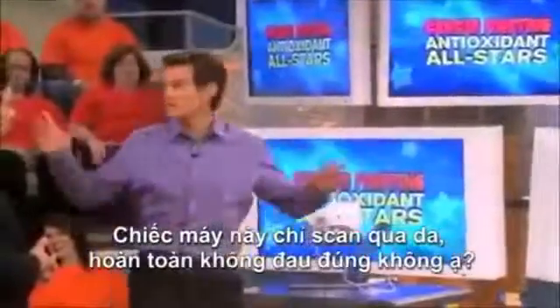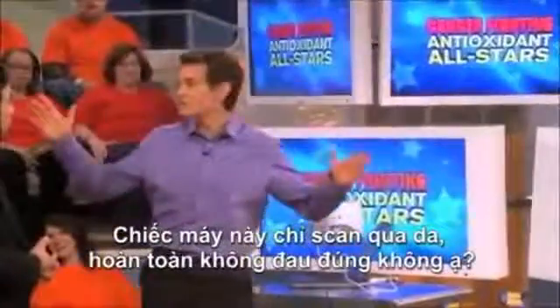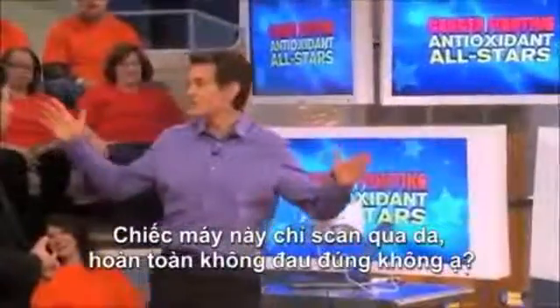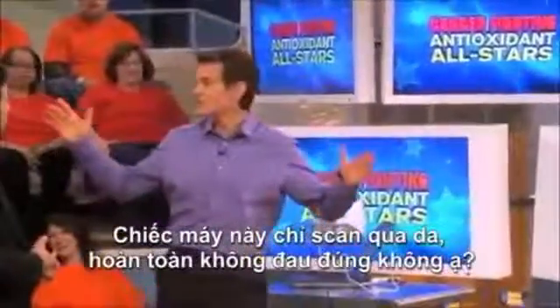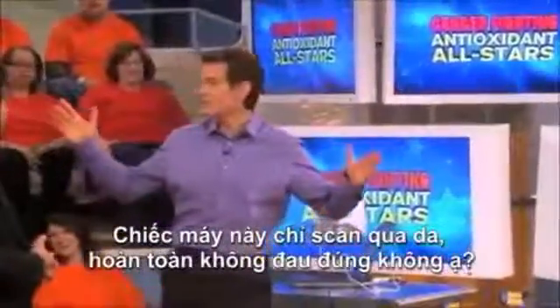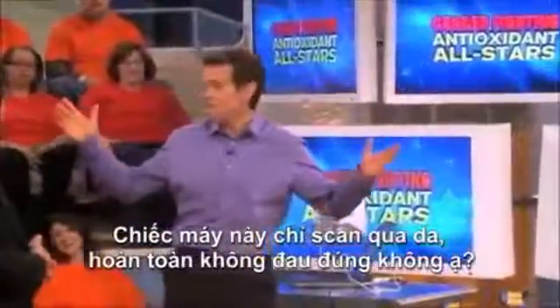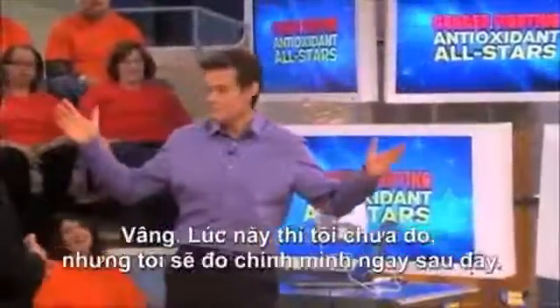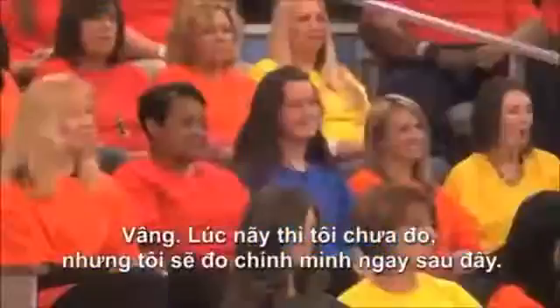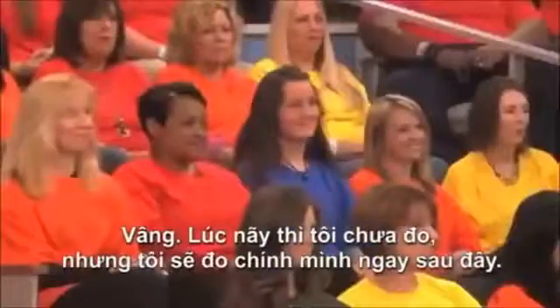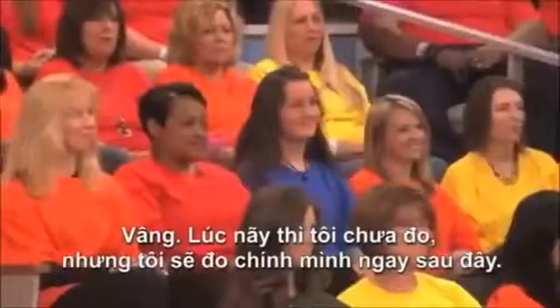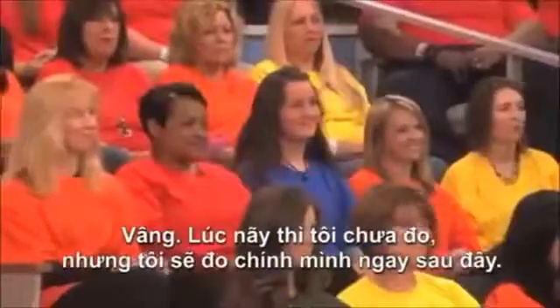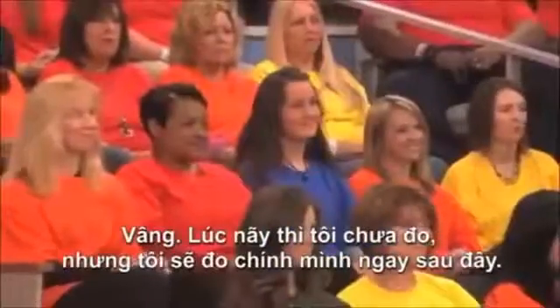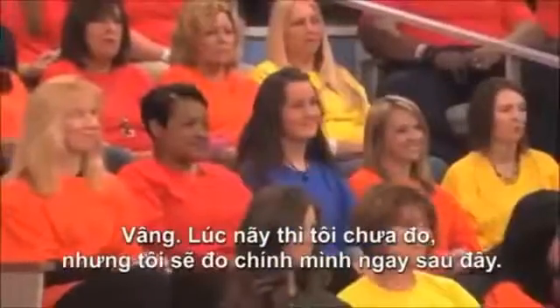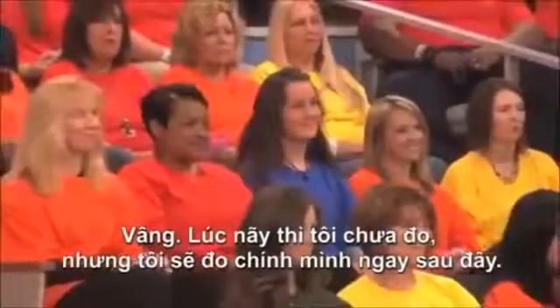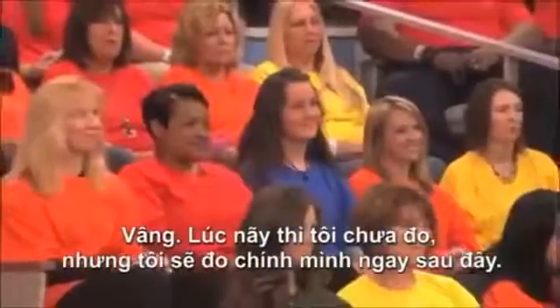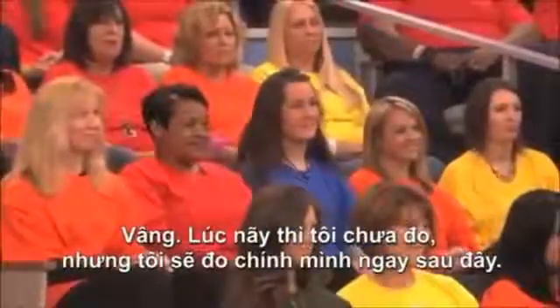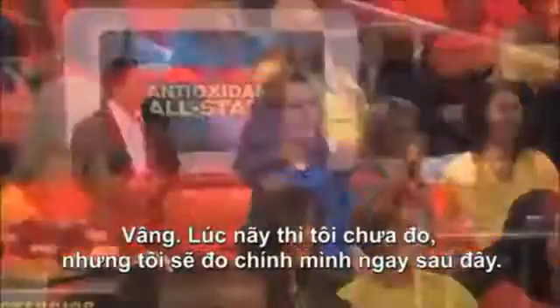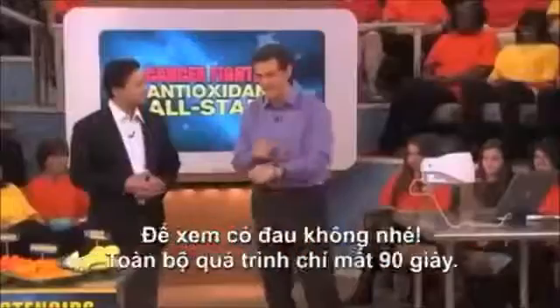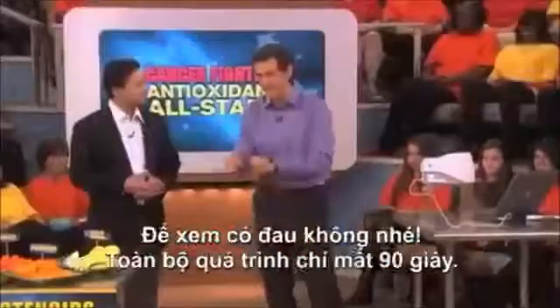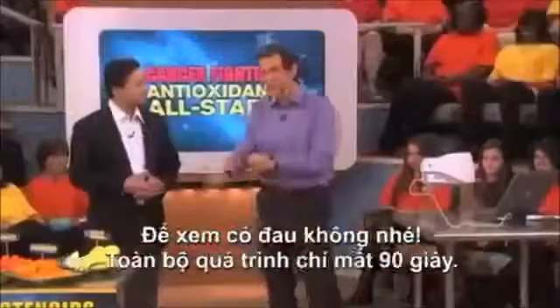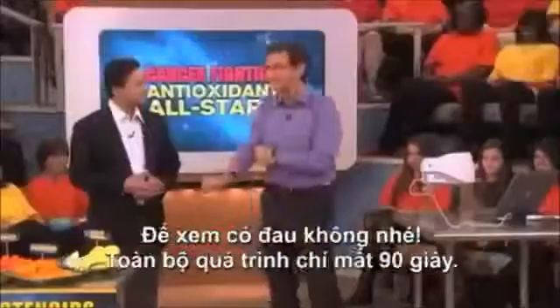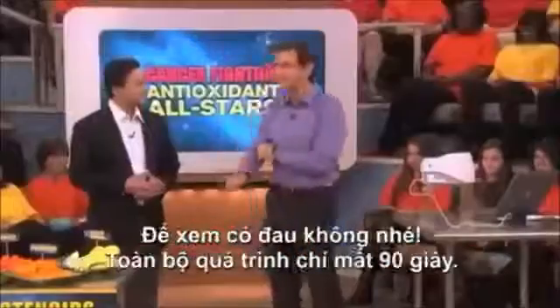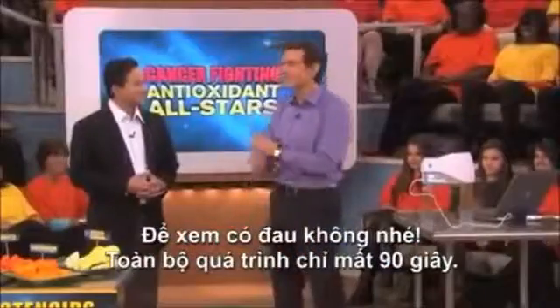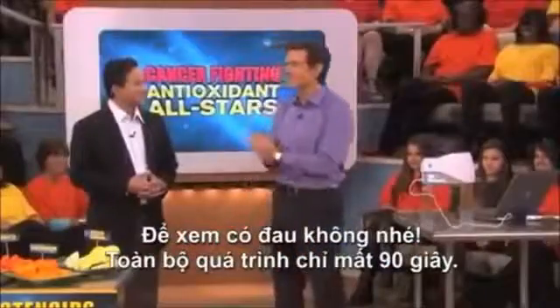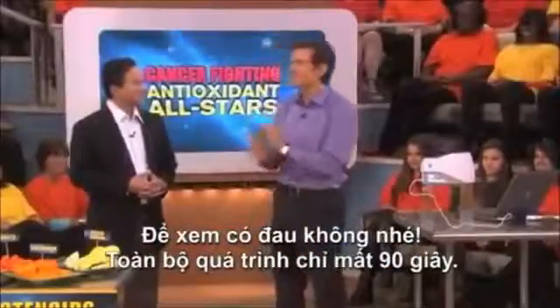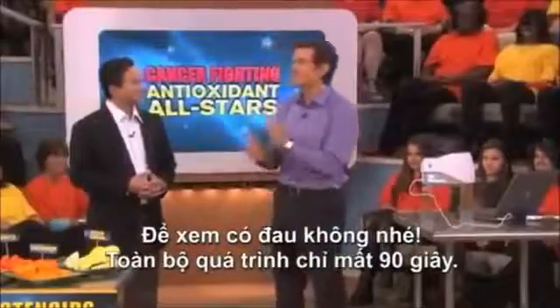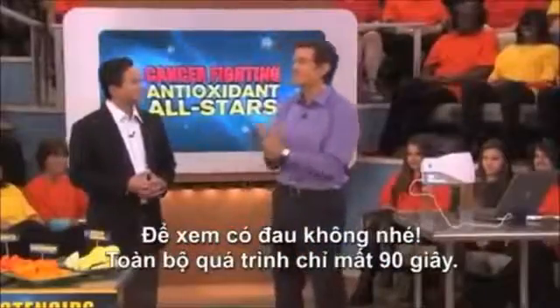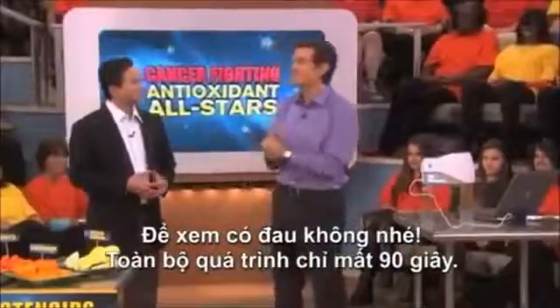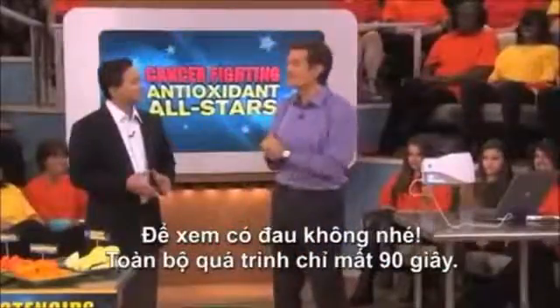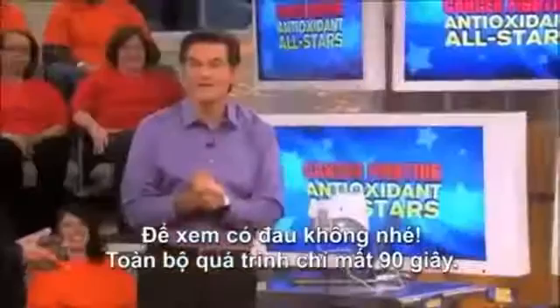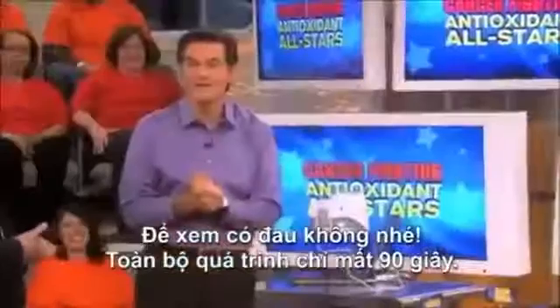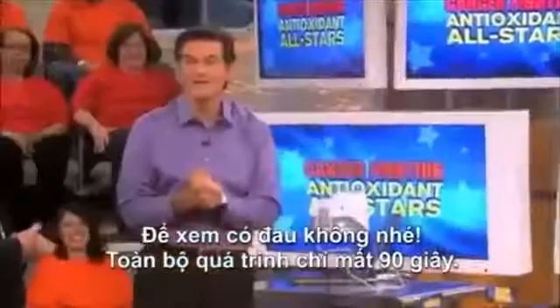Did it hurt you? No. I haven't had mine yet — I'm having it next, so we're going to see if it hurts me. It takes about 90 seconds.